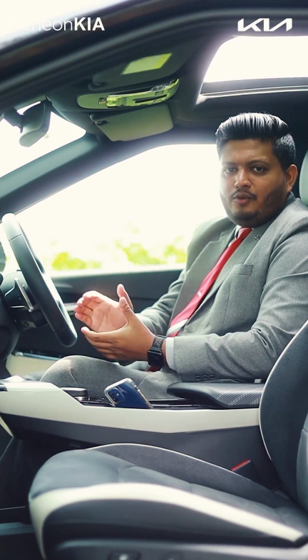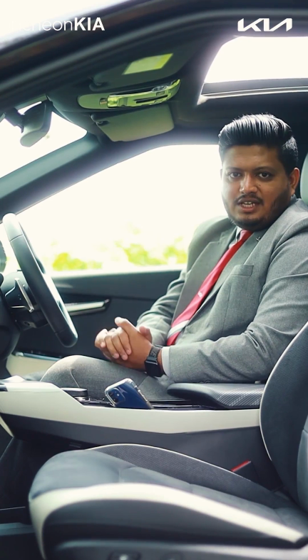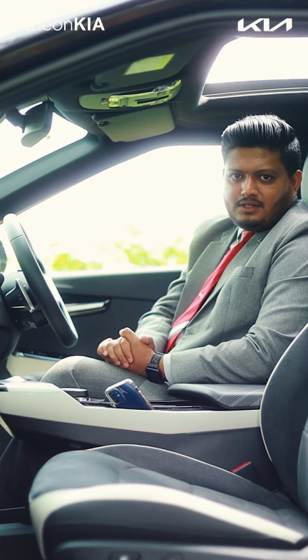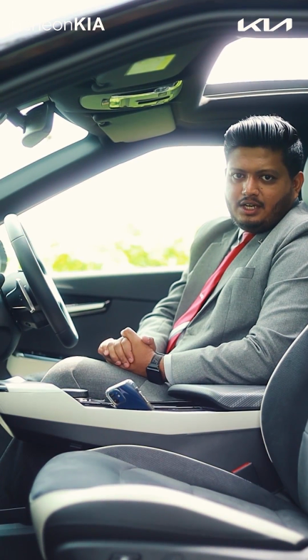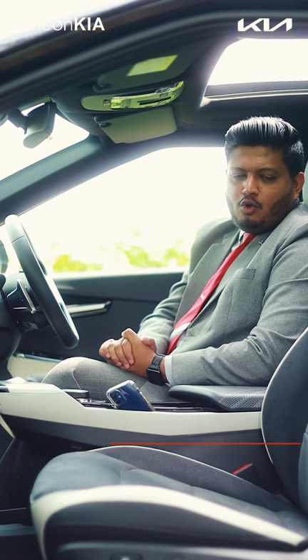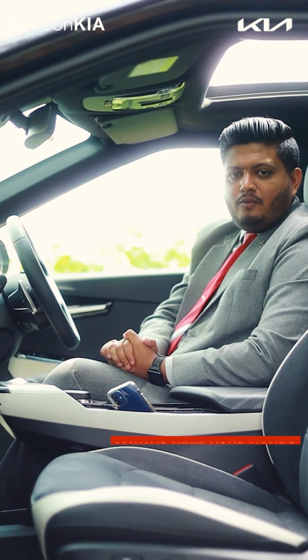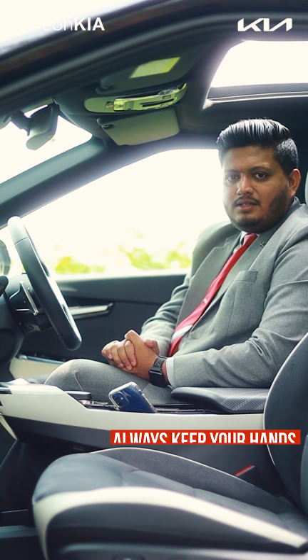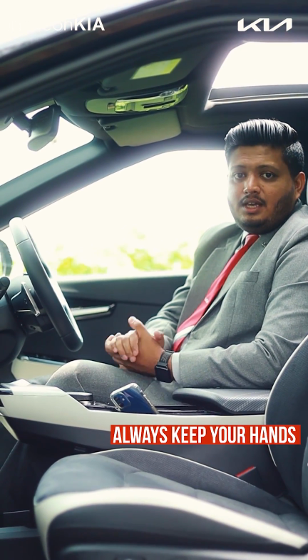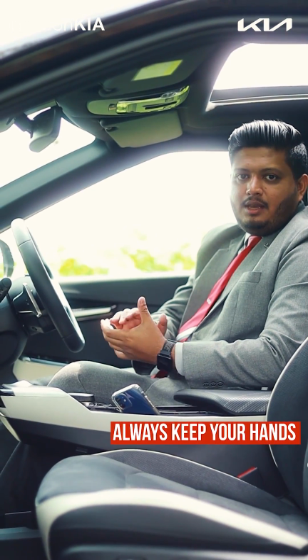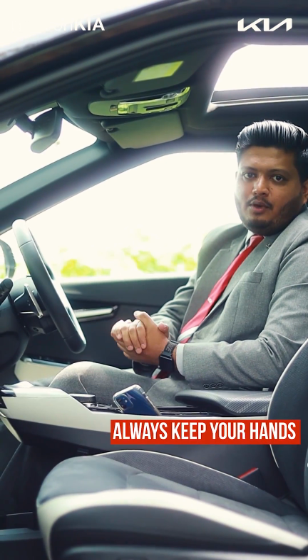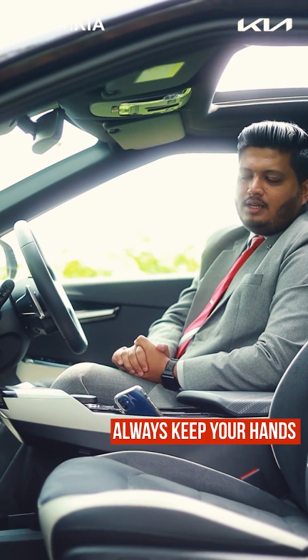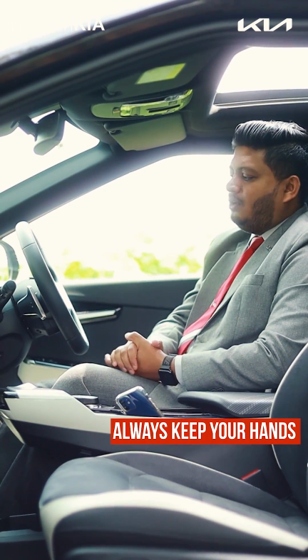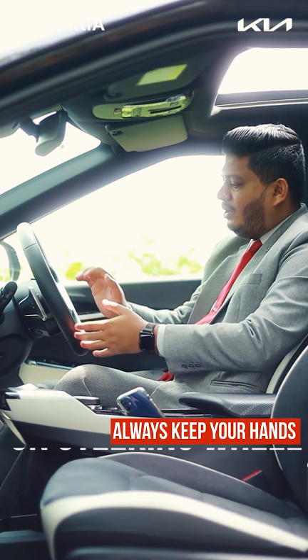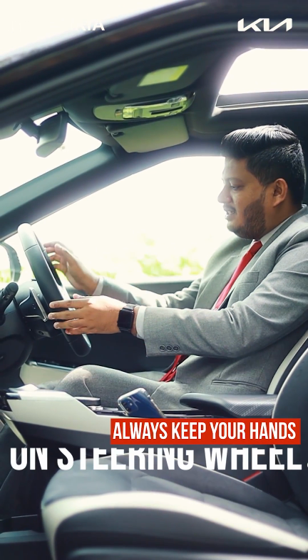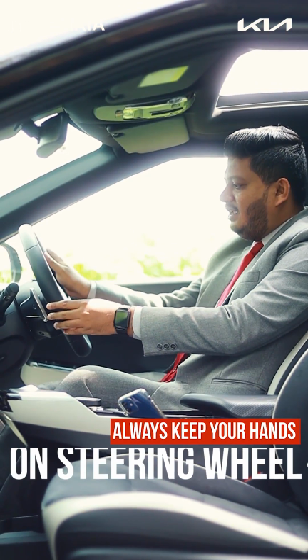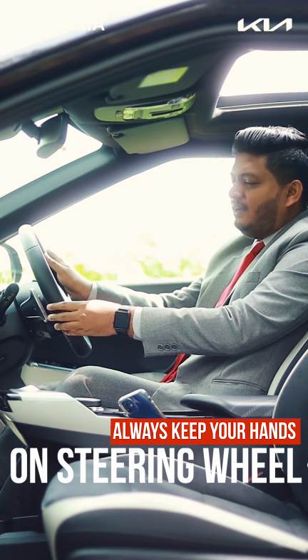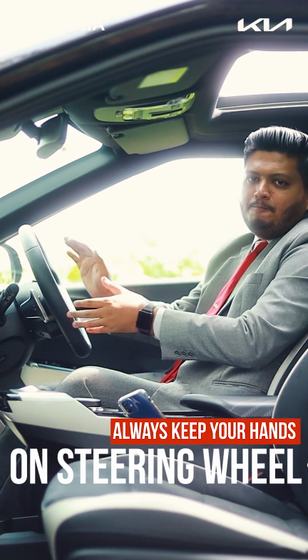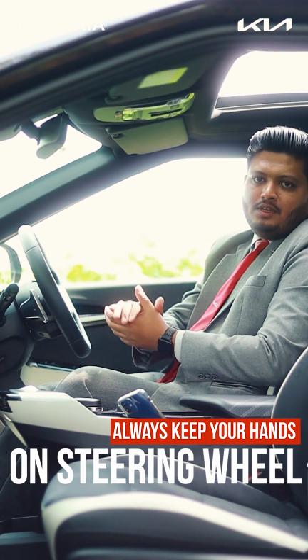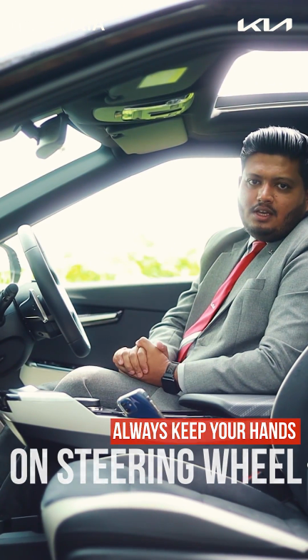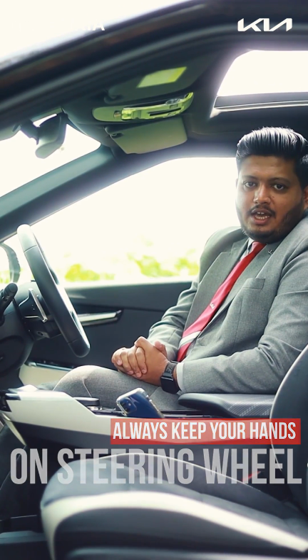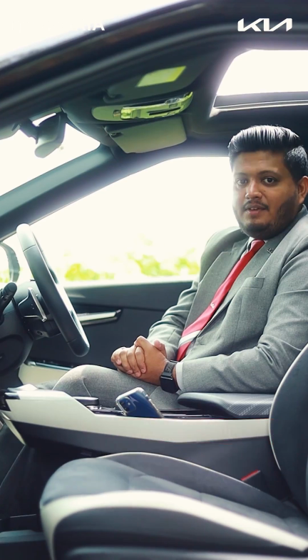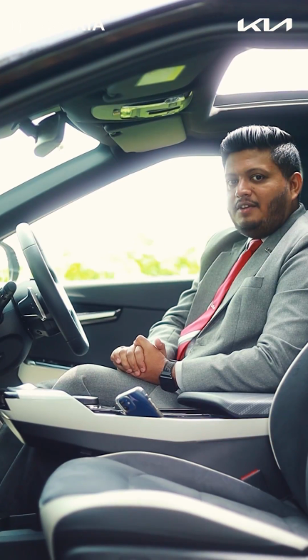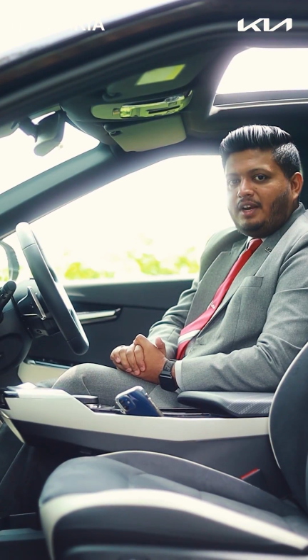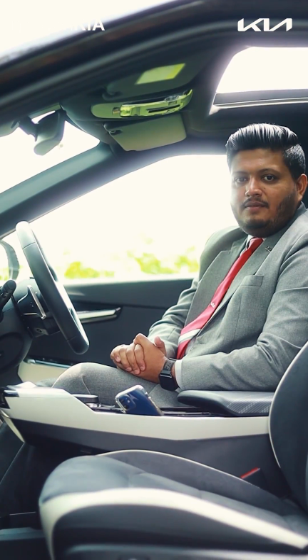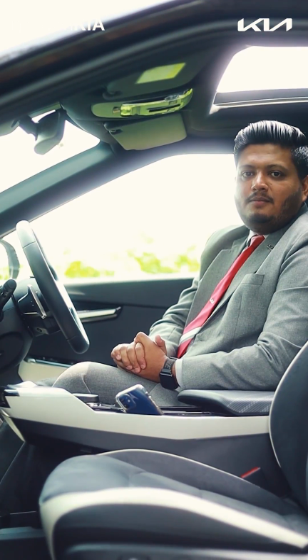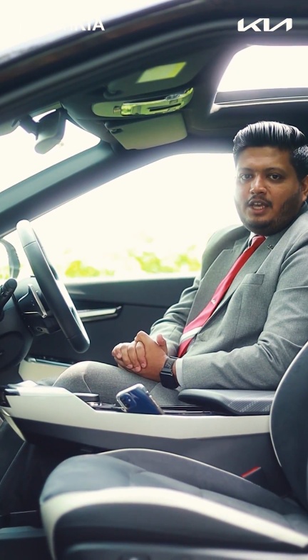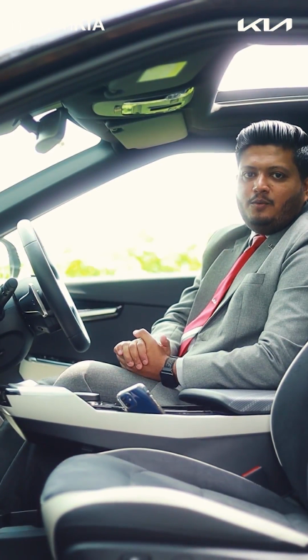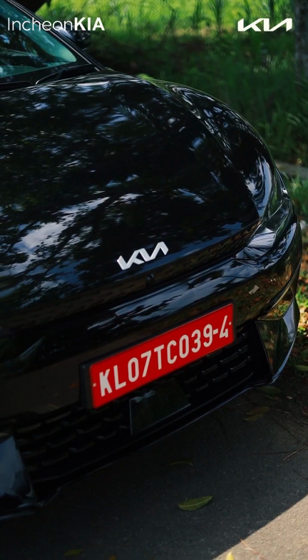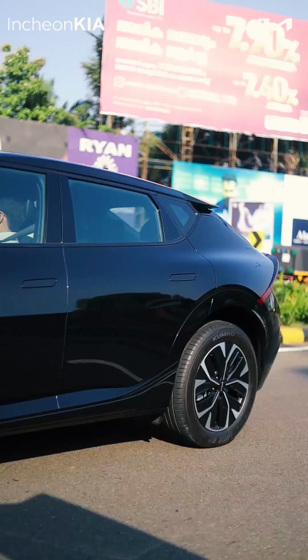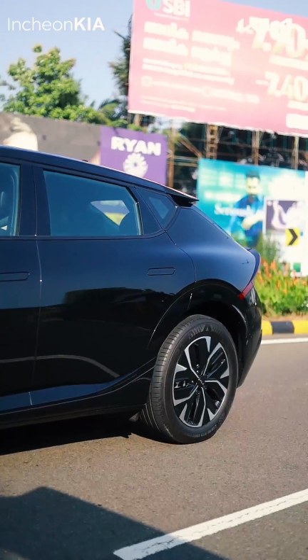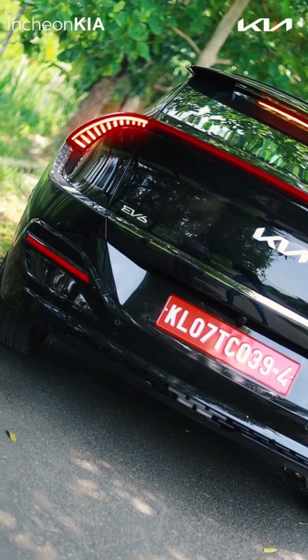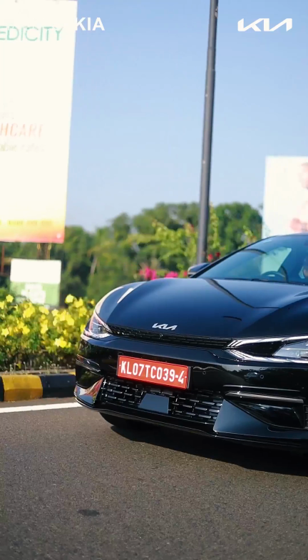For safety, always keep your hands on the steering wheel. Have a safe drive. Thank you.